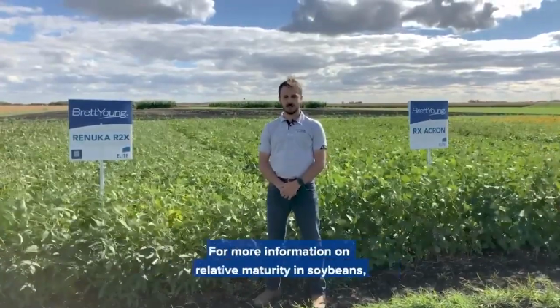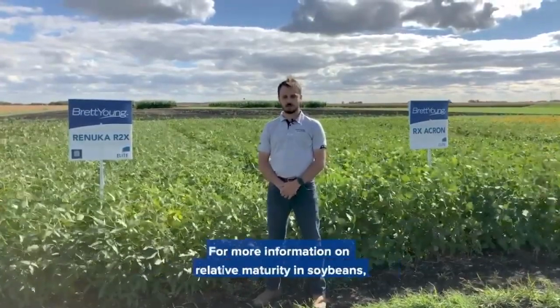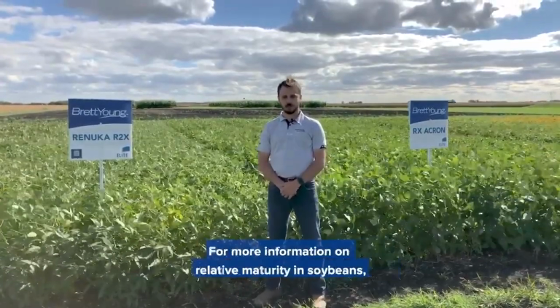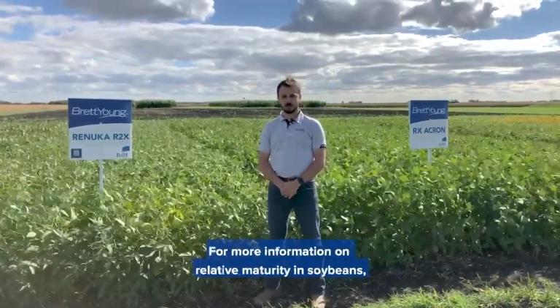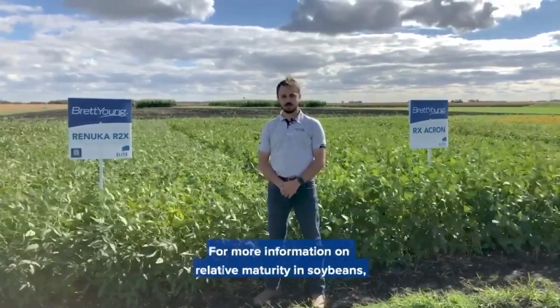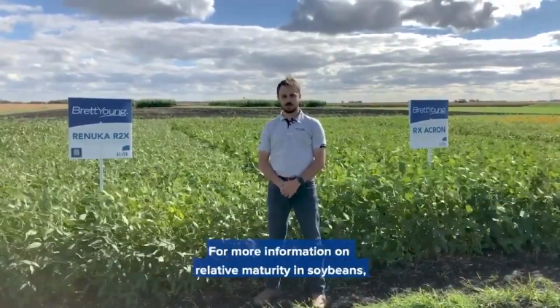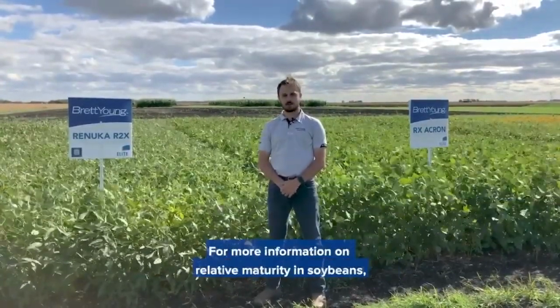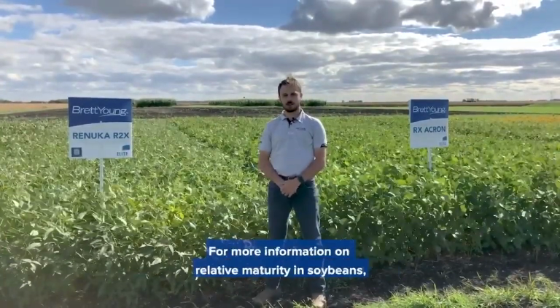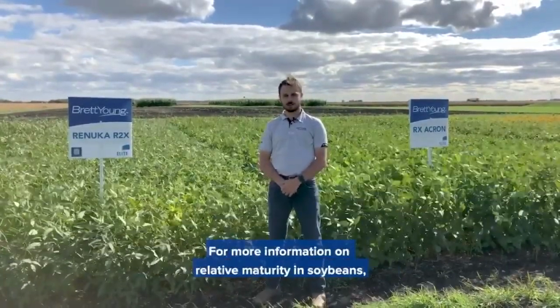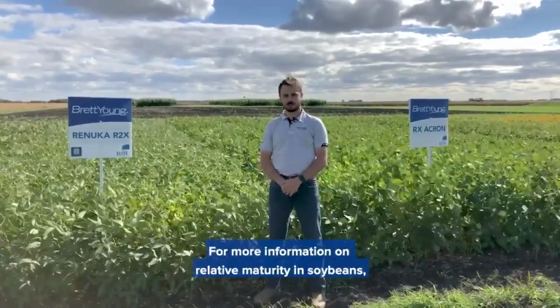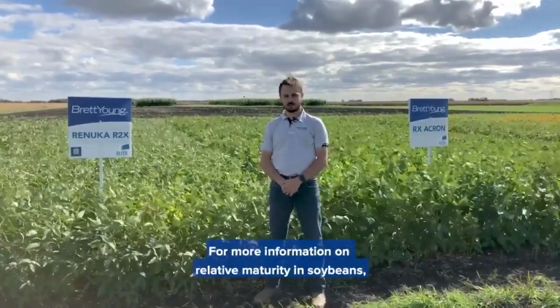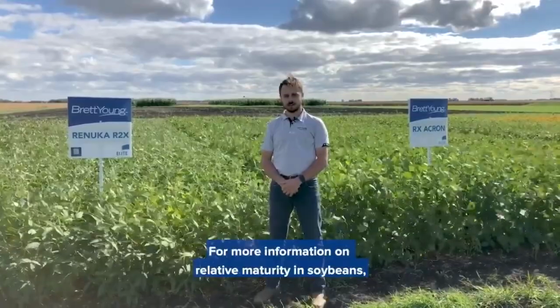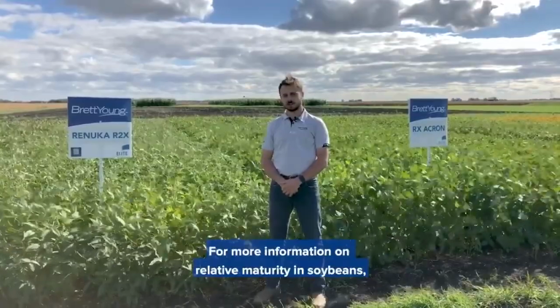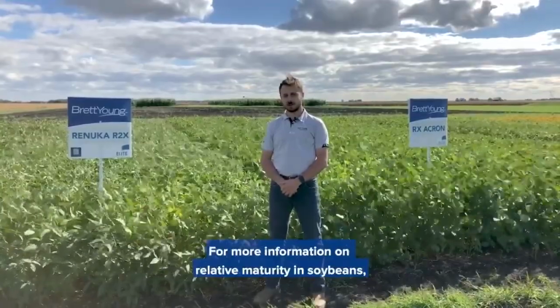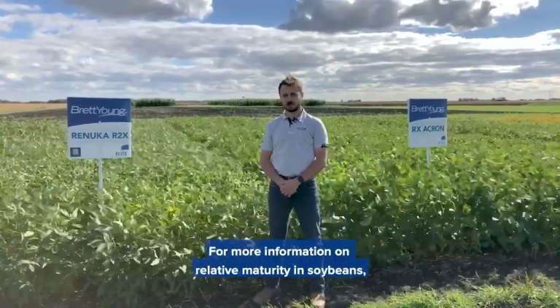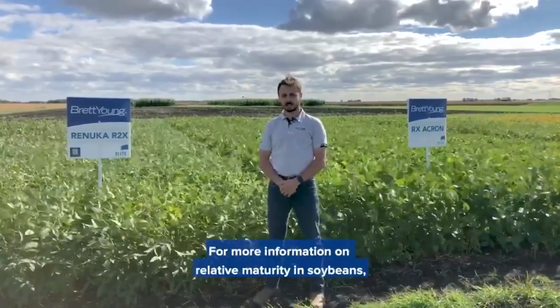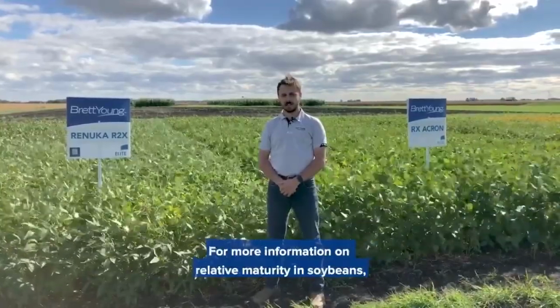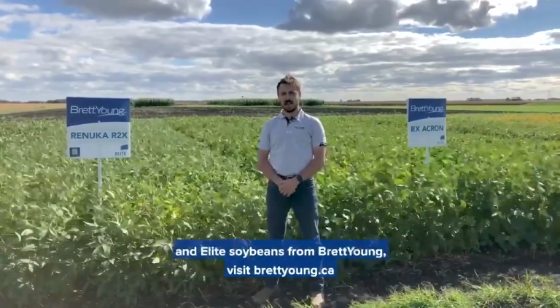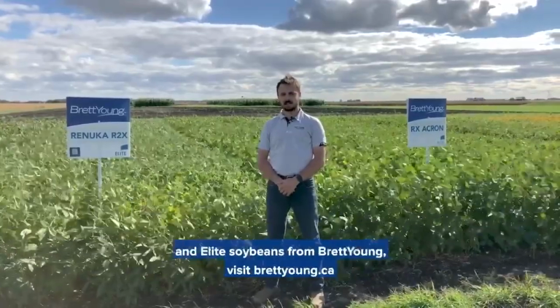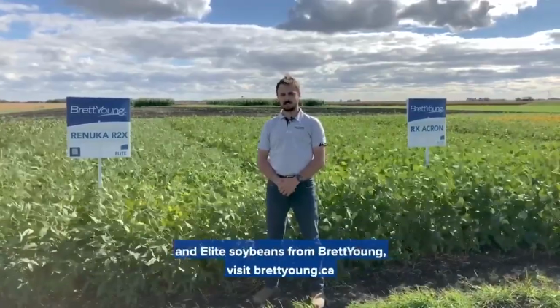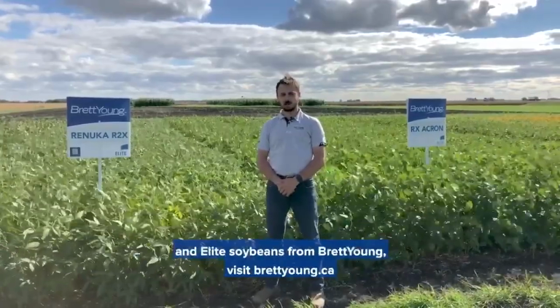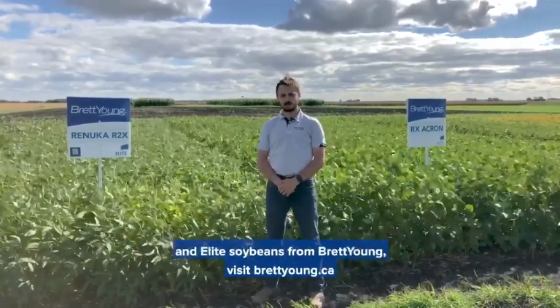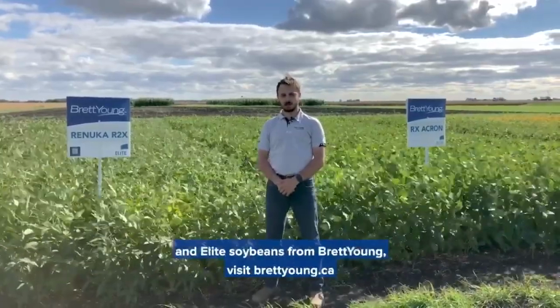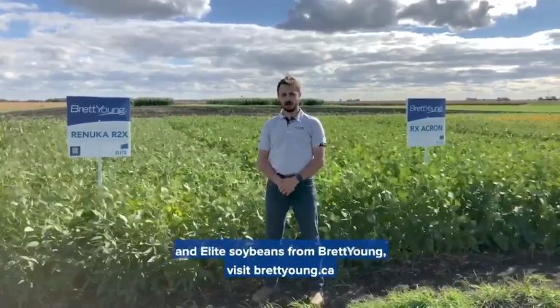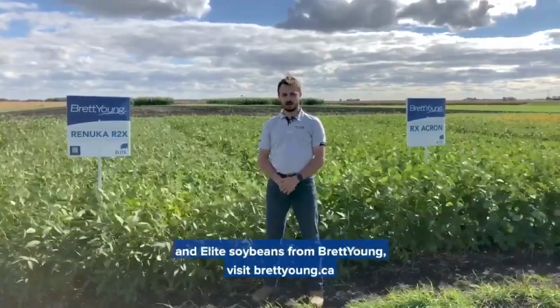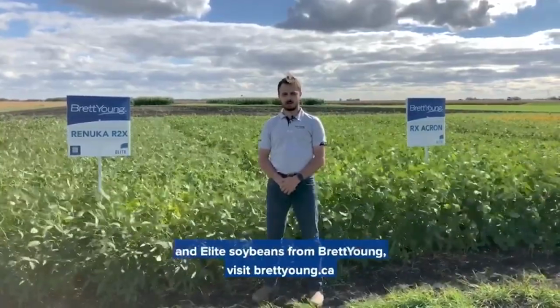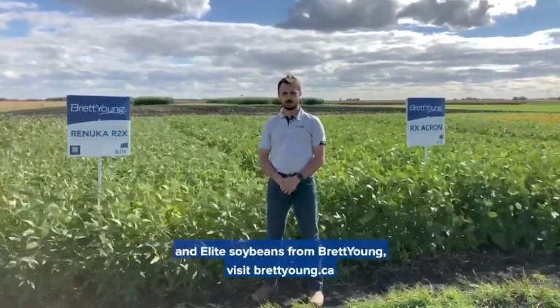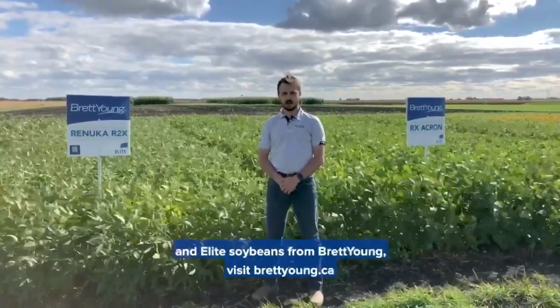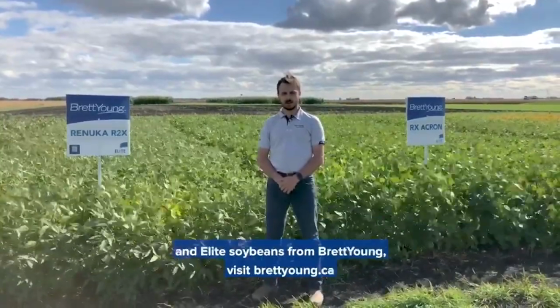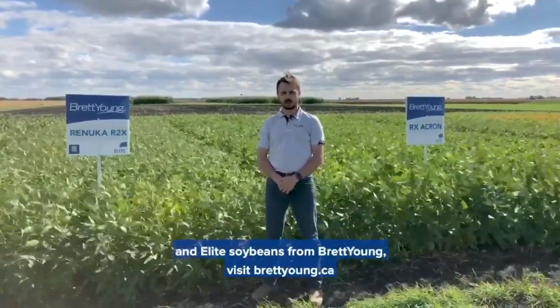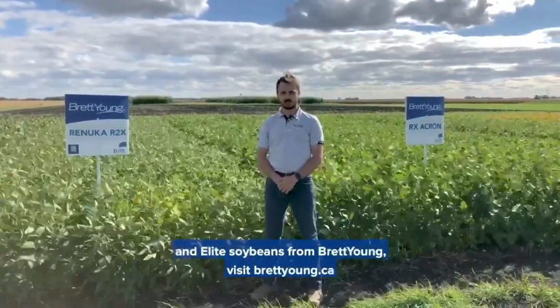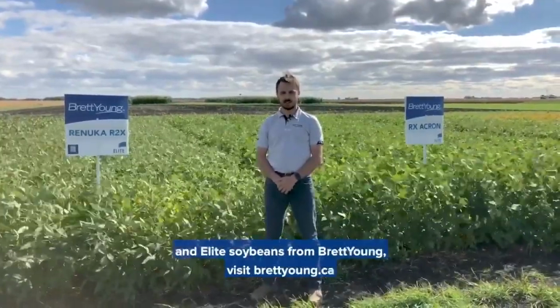For more information on relative maturity in soybeans and elite soybeans from Brett Young, visit BrettYoung.ca.